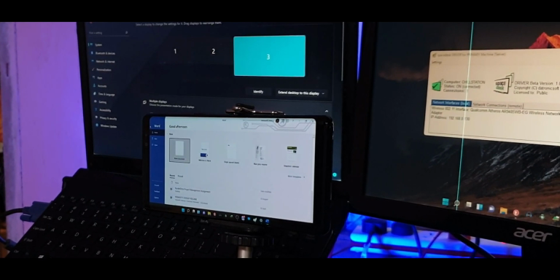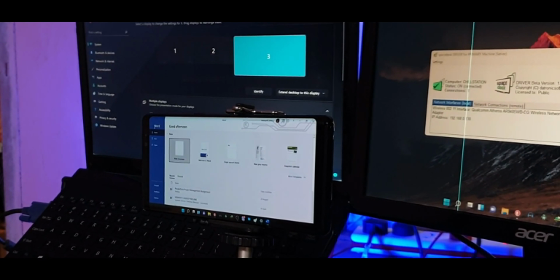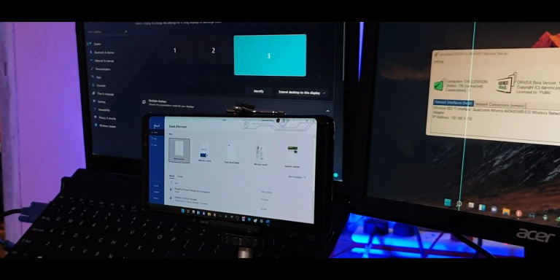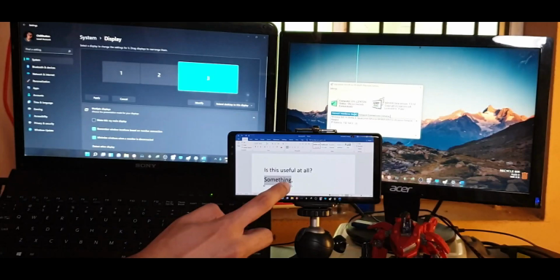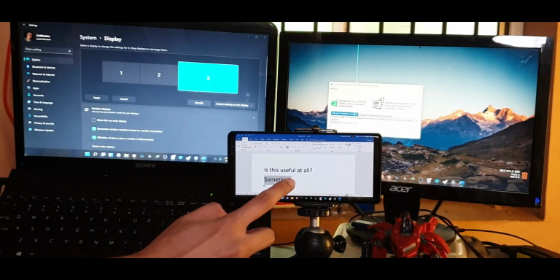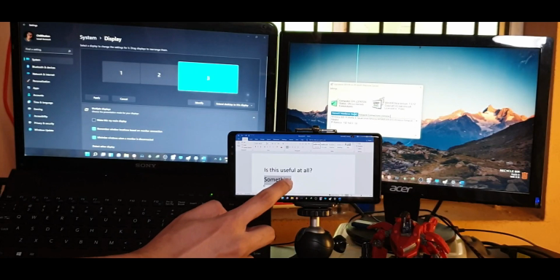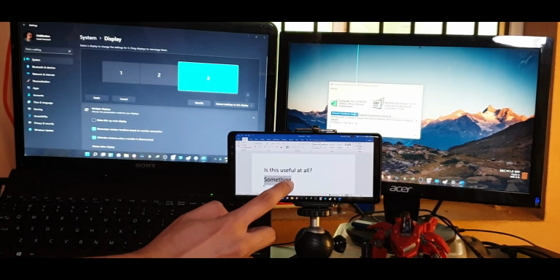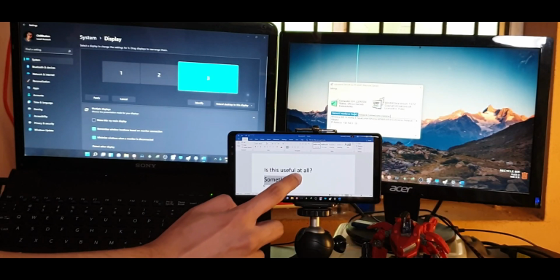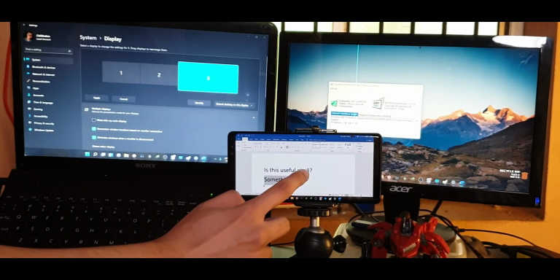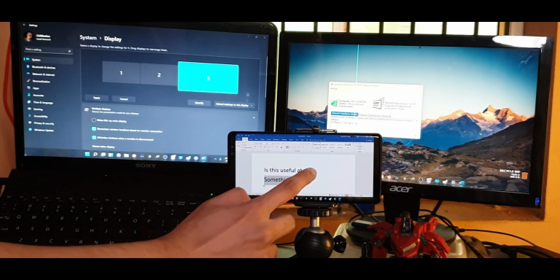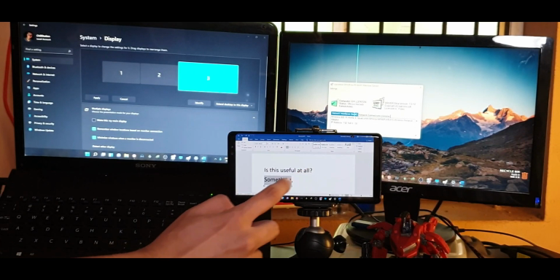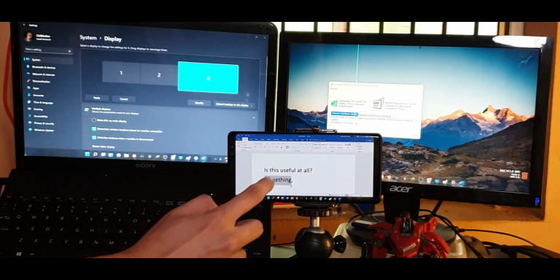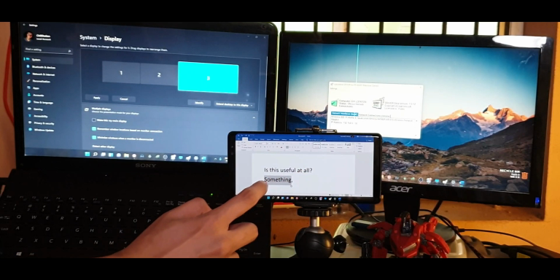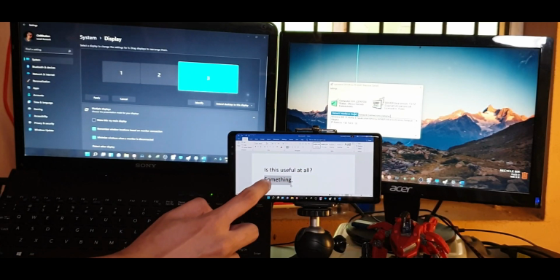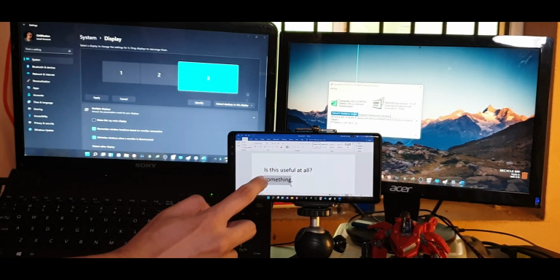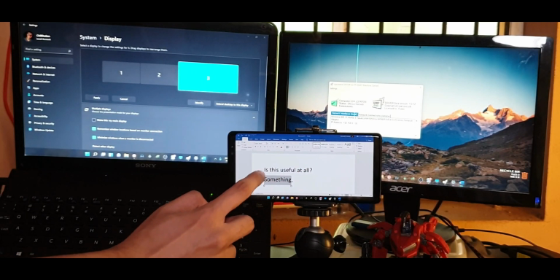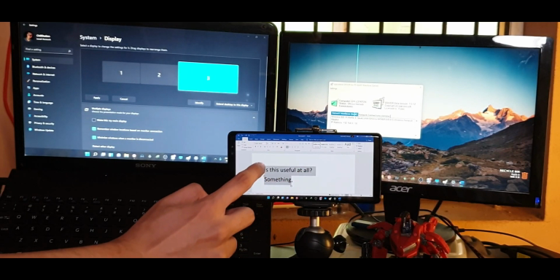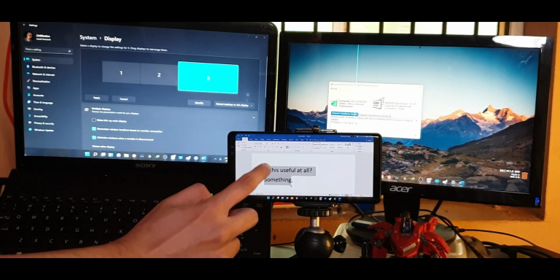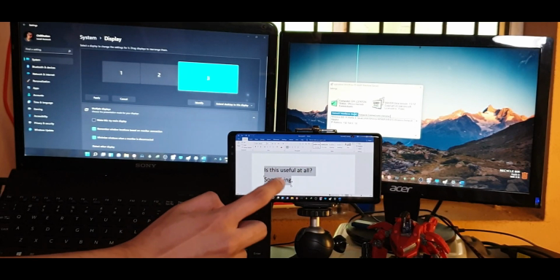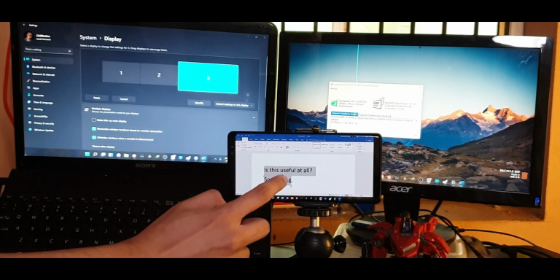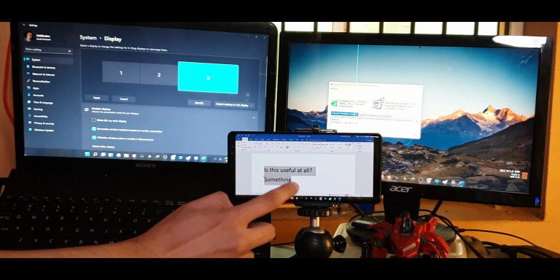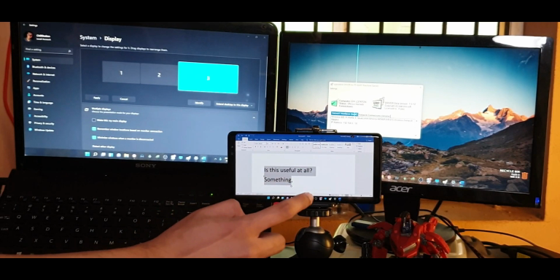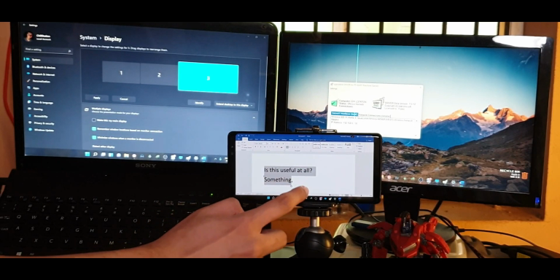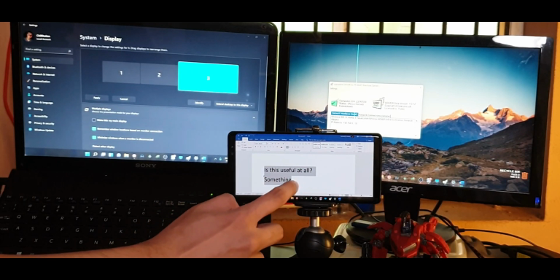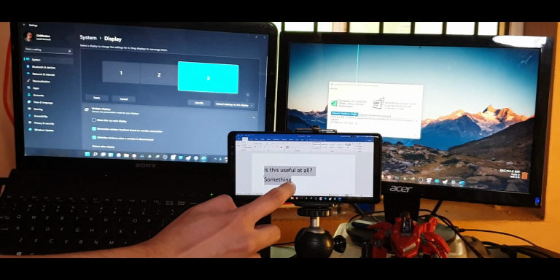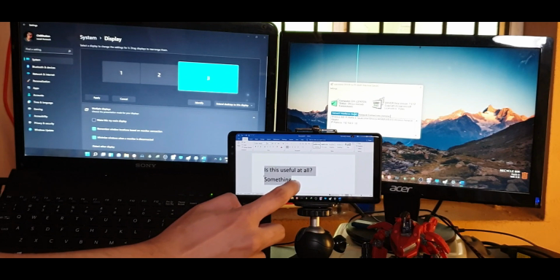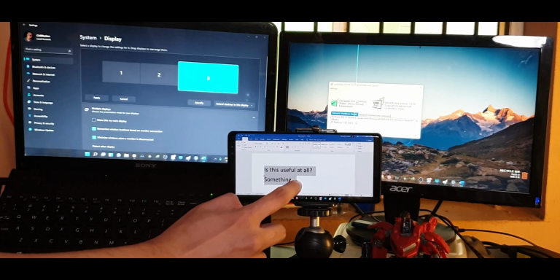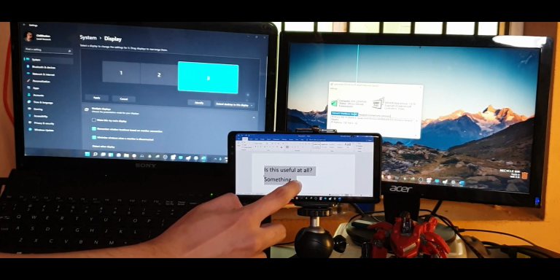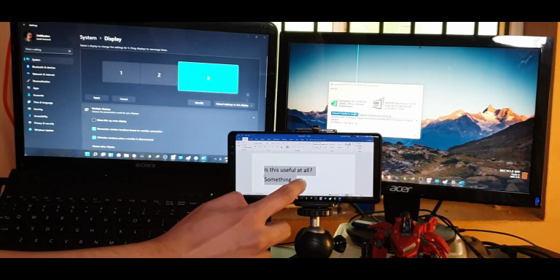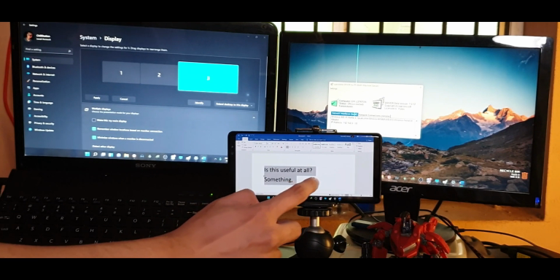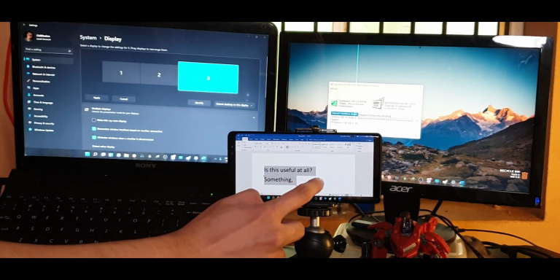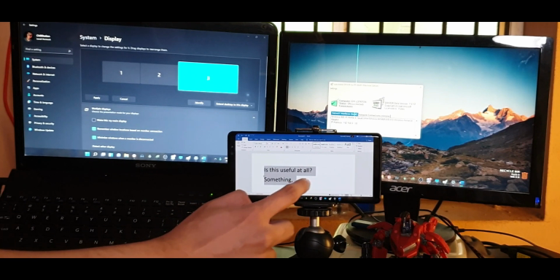It makes more sense with a tablet which has at least 7 inches of display so you can comfortably use it, but you can do it with a phone too.